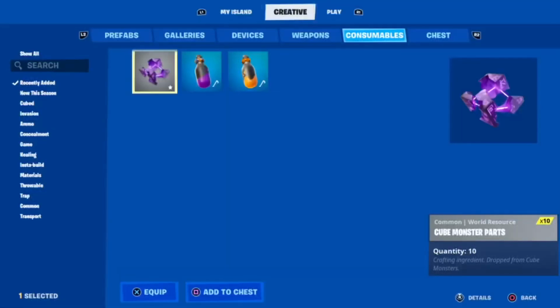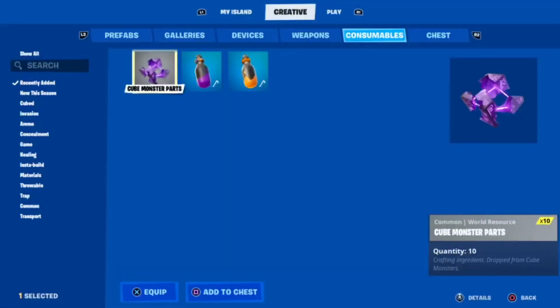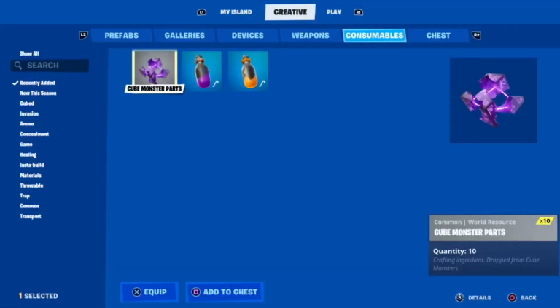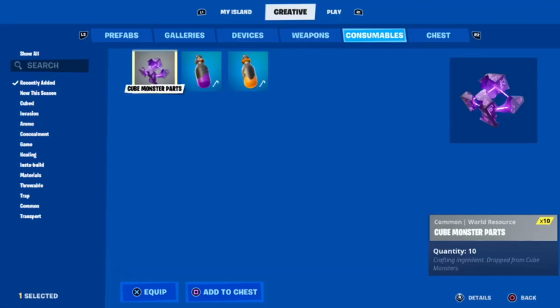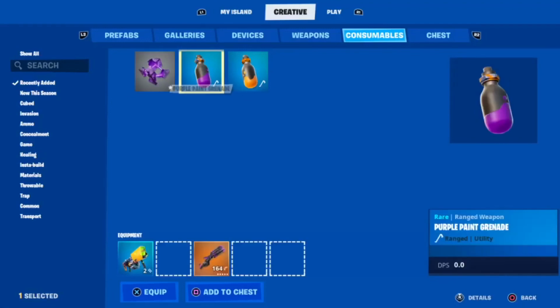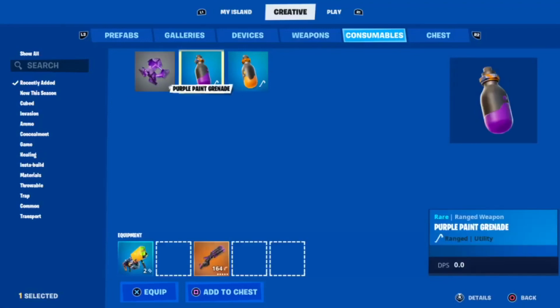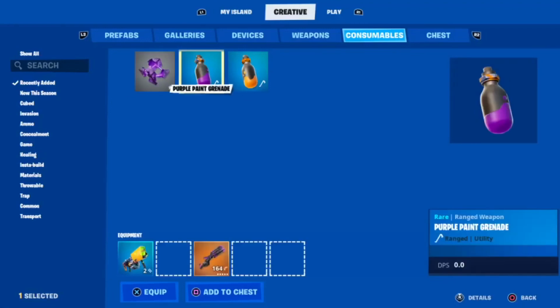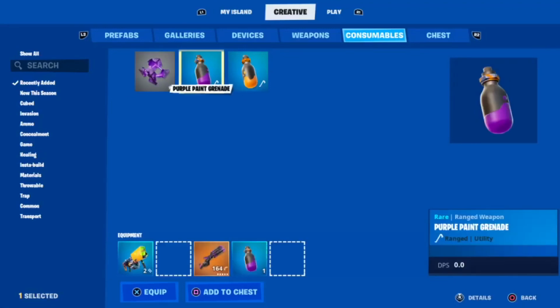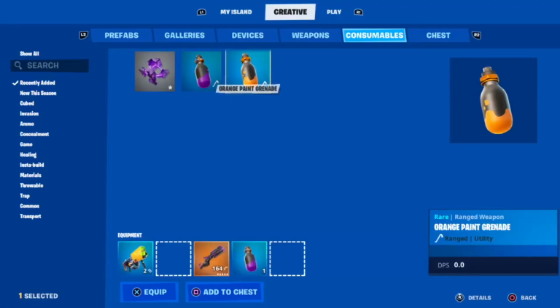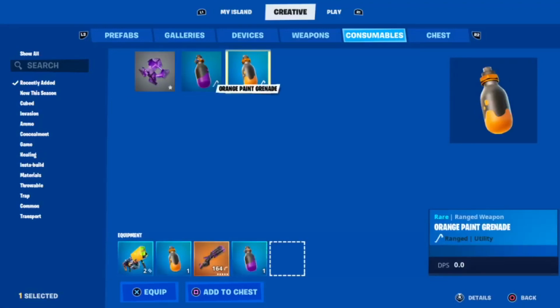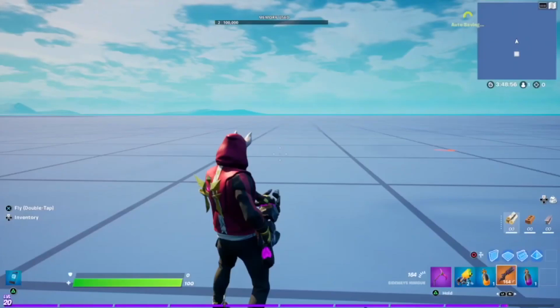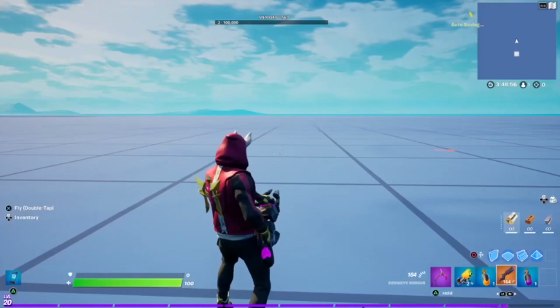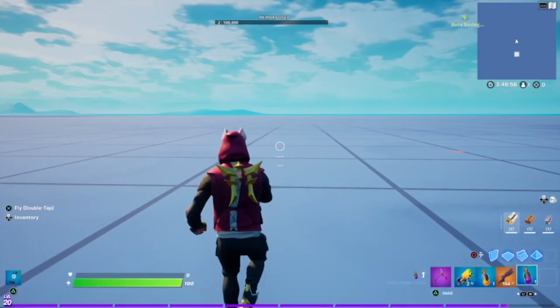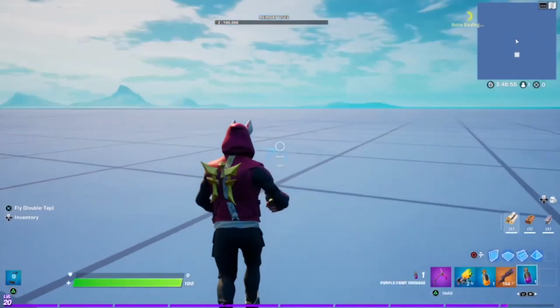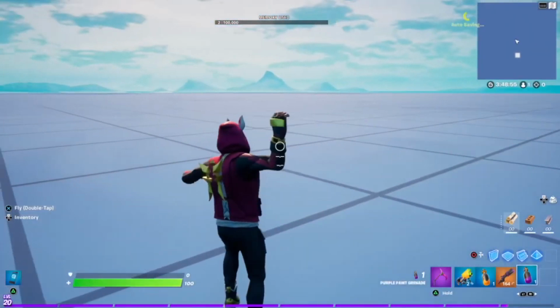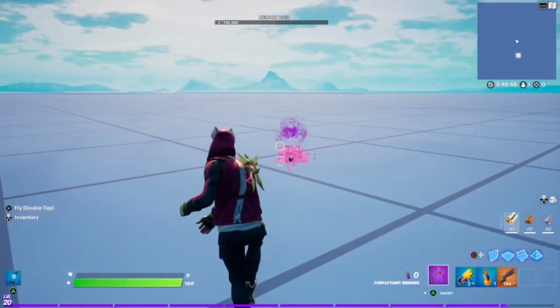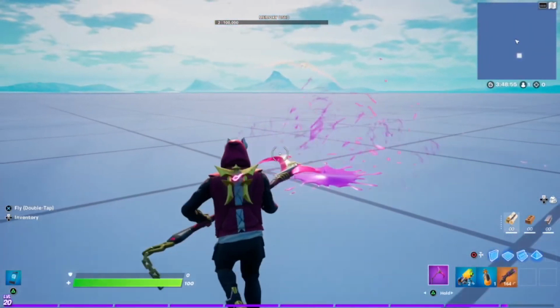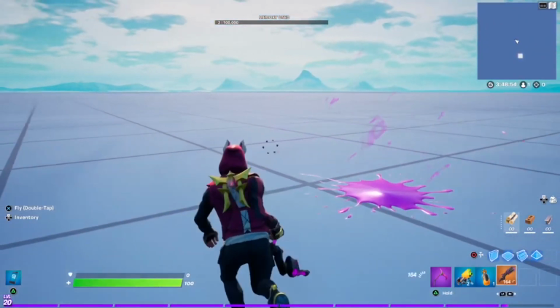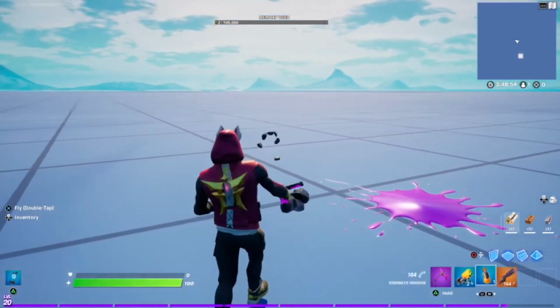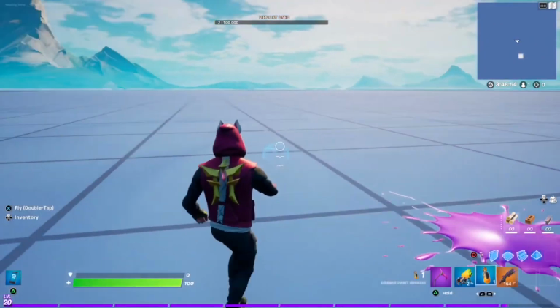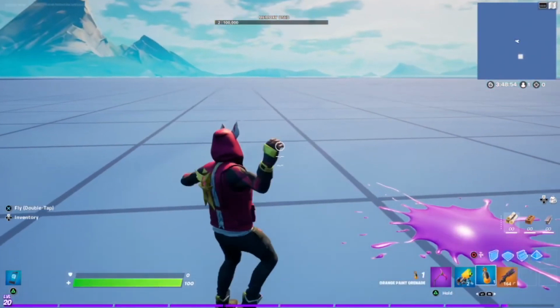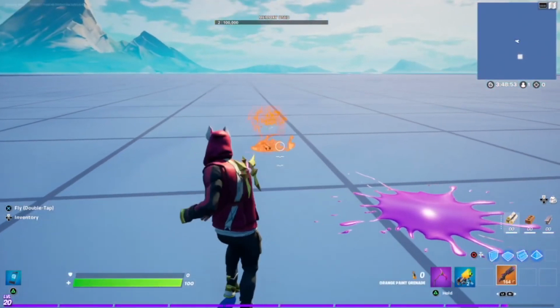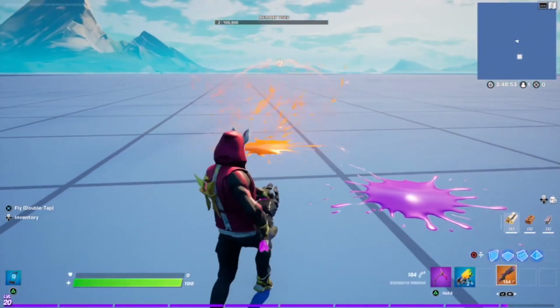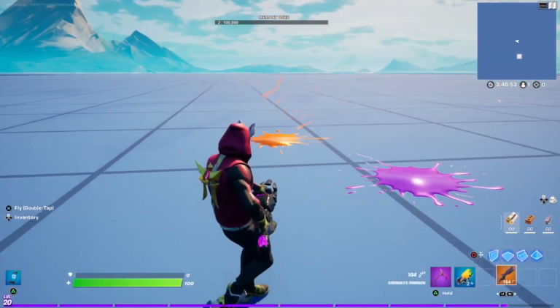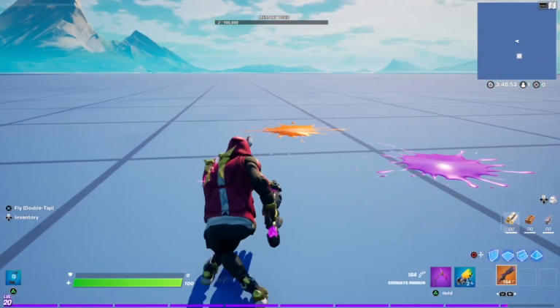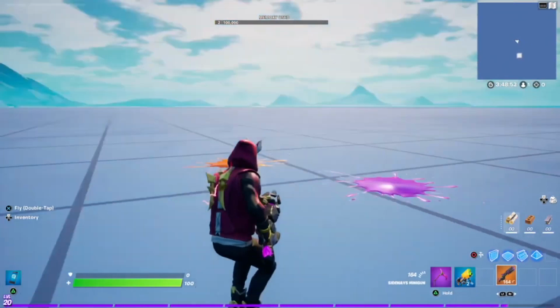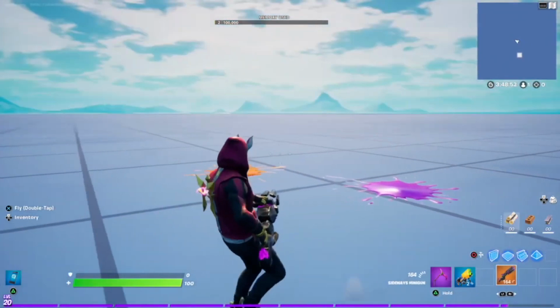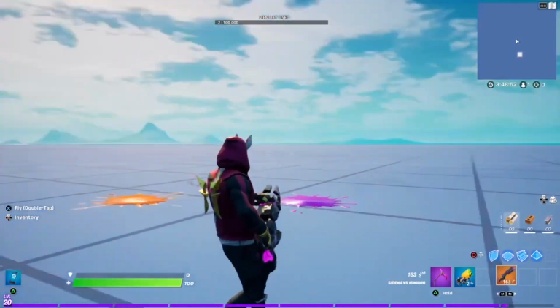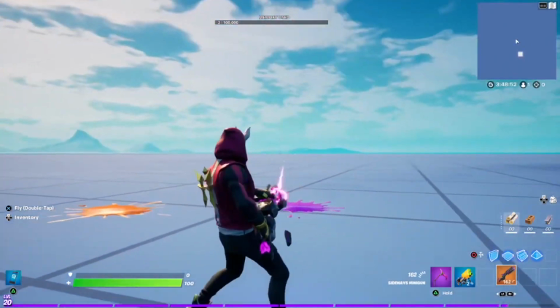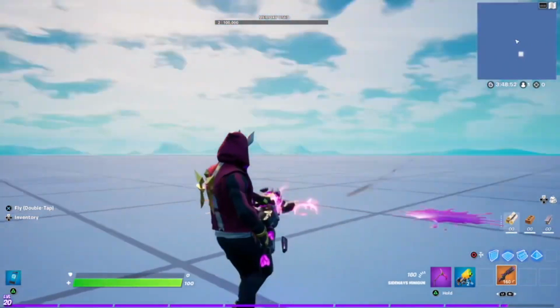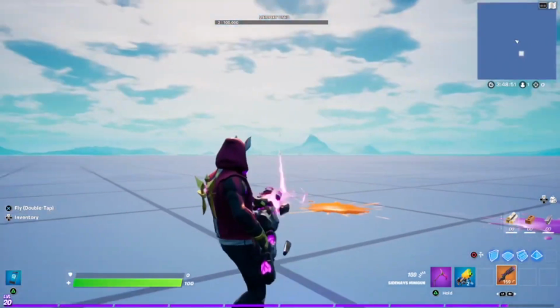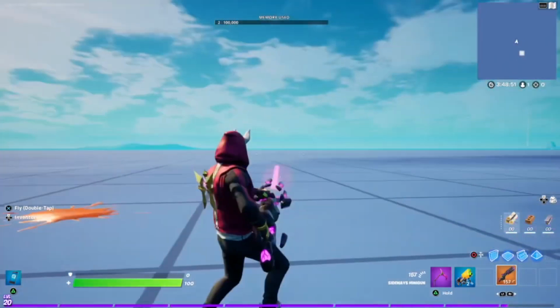And for new consumables, we got the cube parts and two paint grenades. All of these additions are pretty cool and can help make your maps stand out.